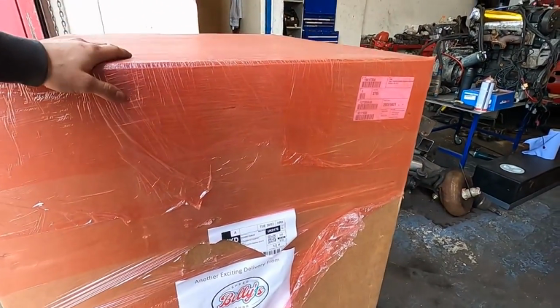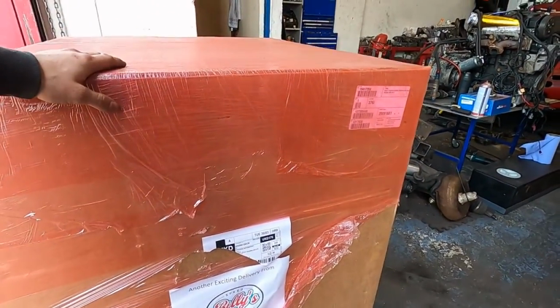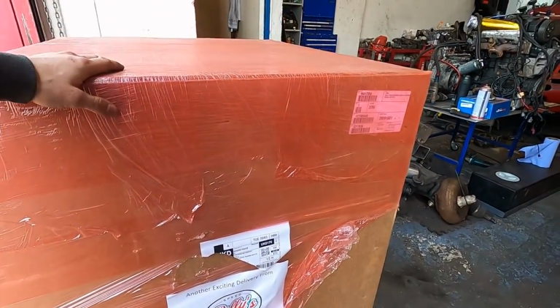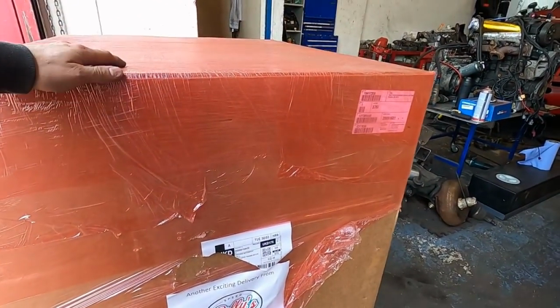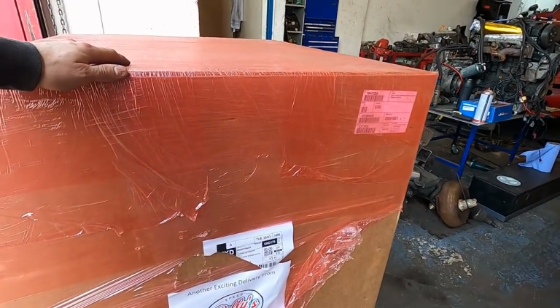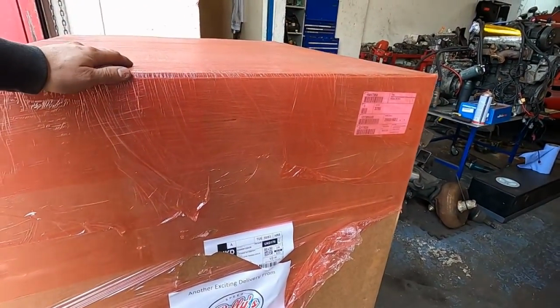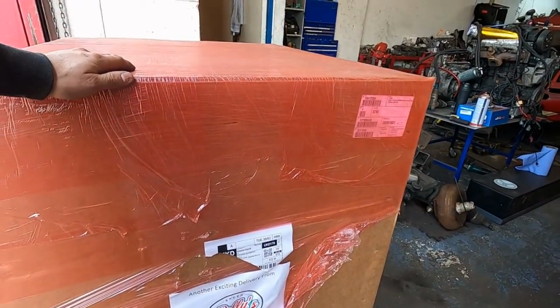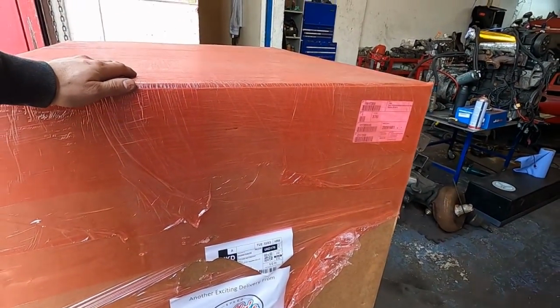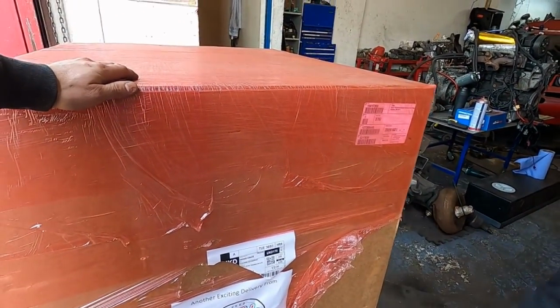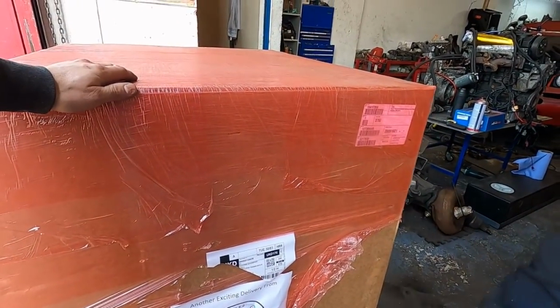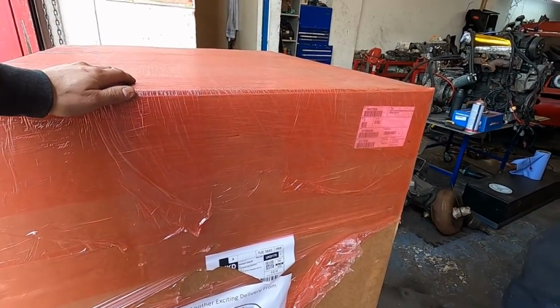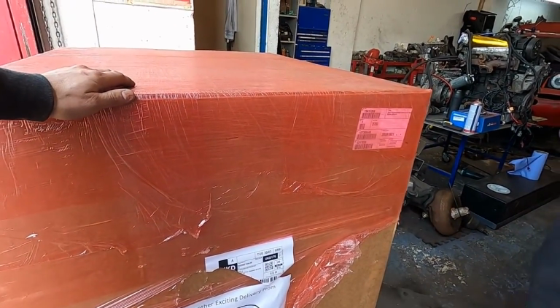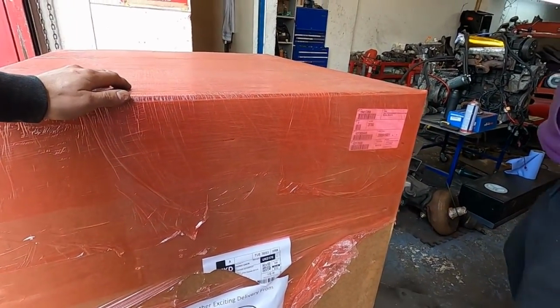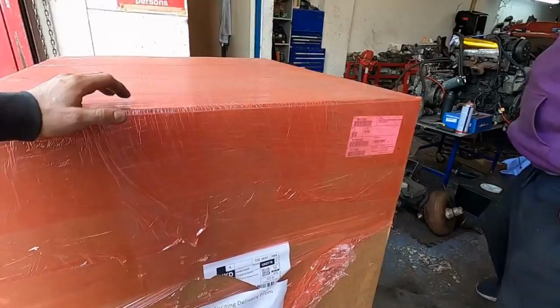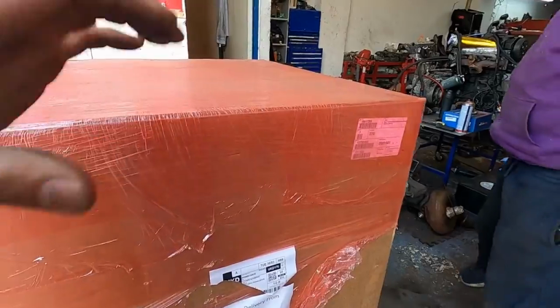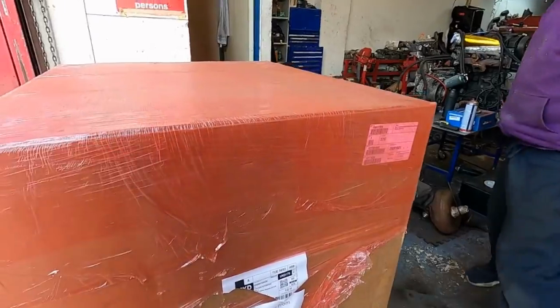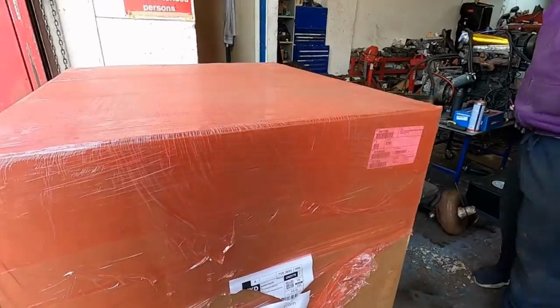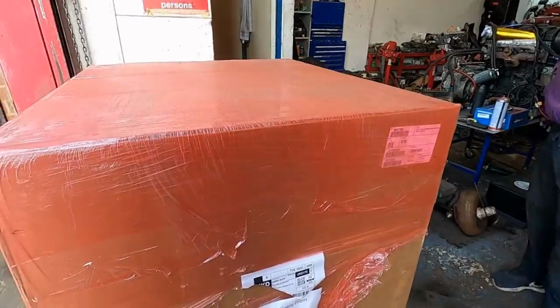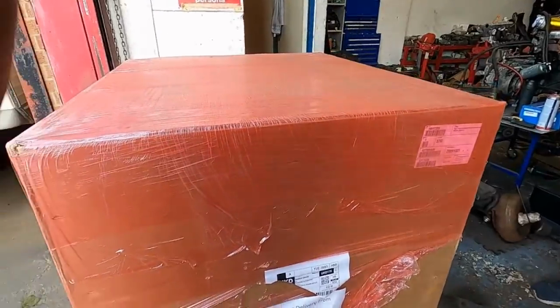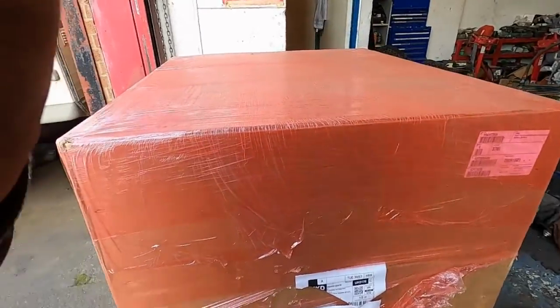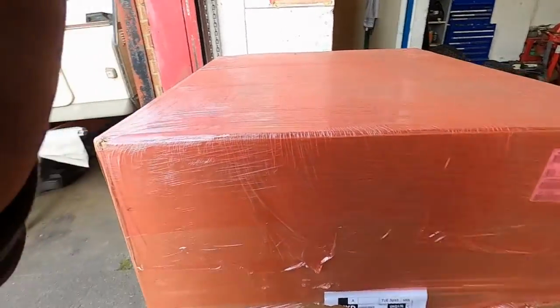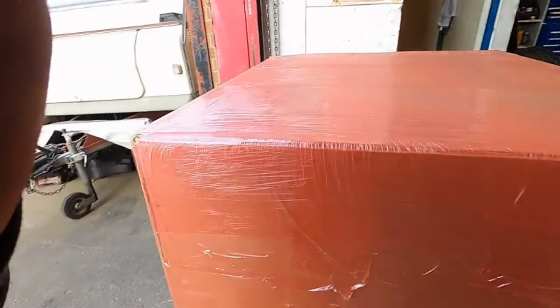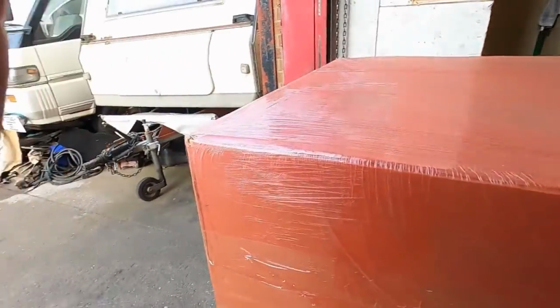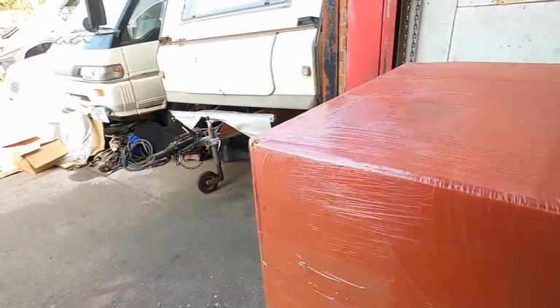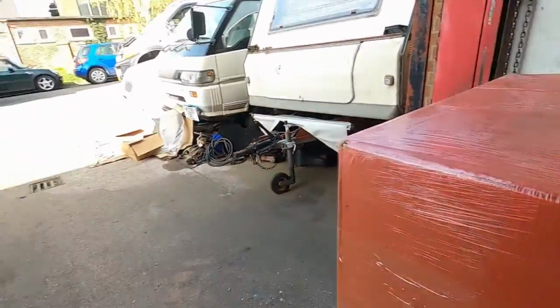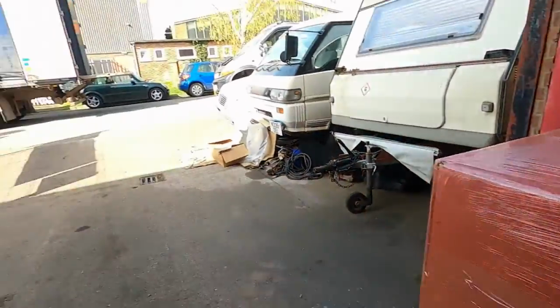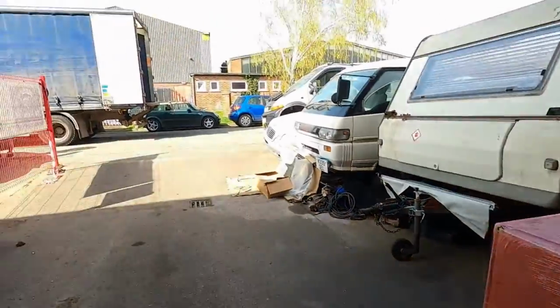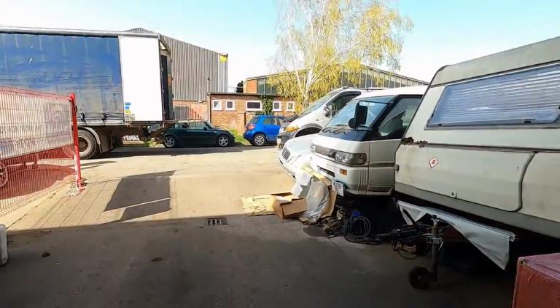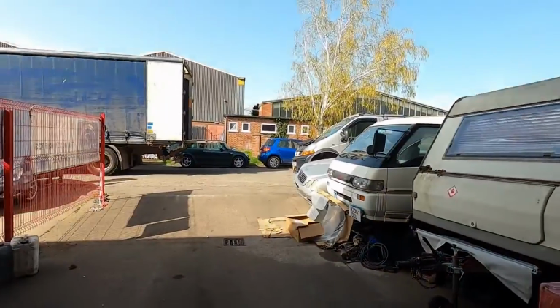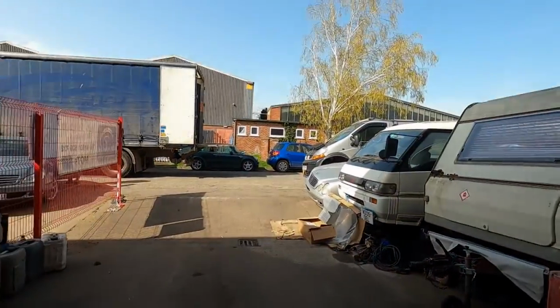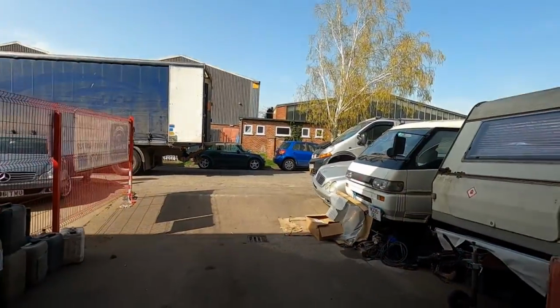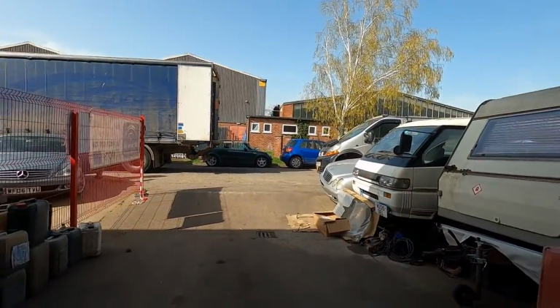It's a few quid here. It's gonna be exciting to open up. And we wait for the second box.